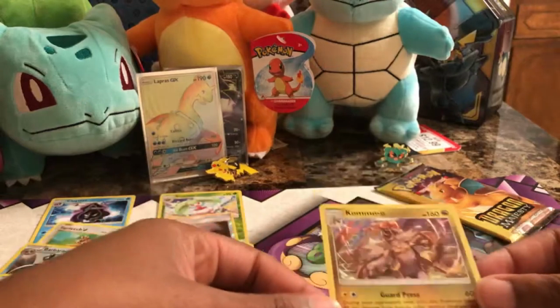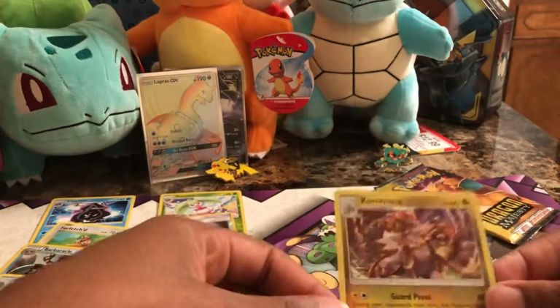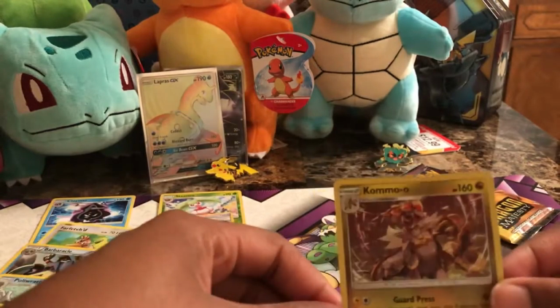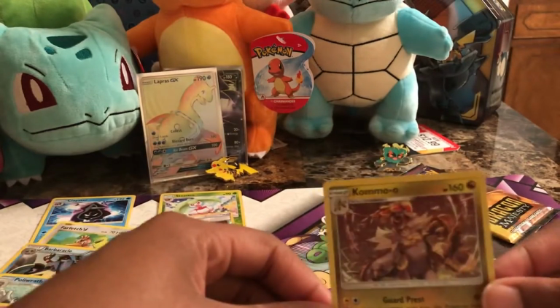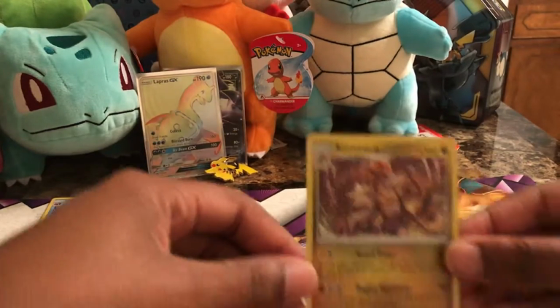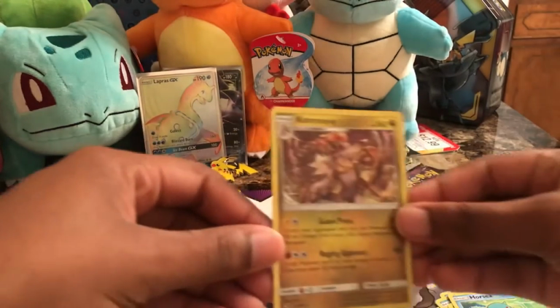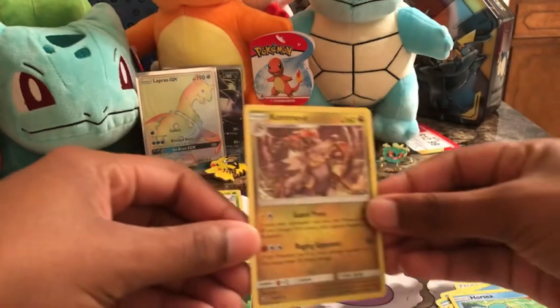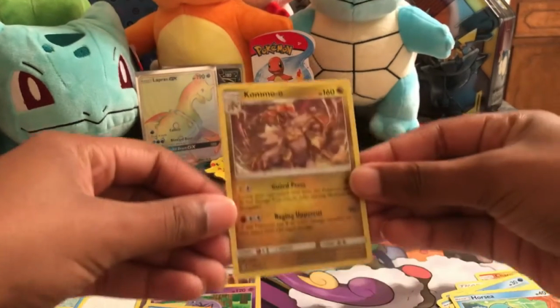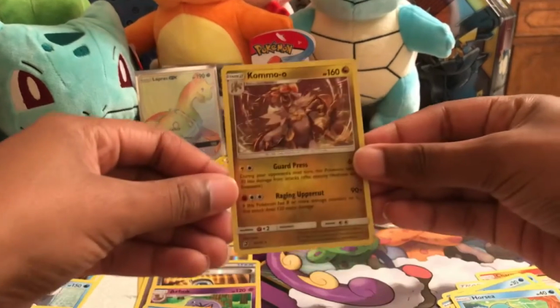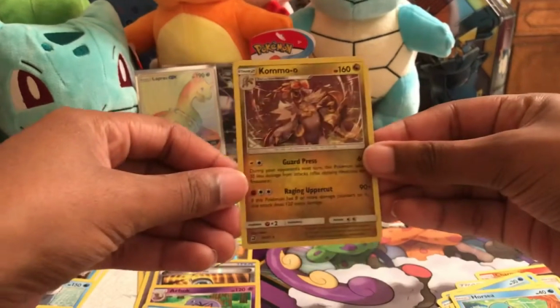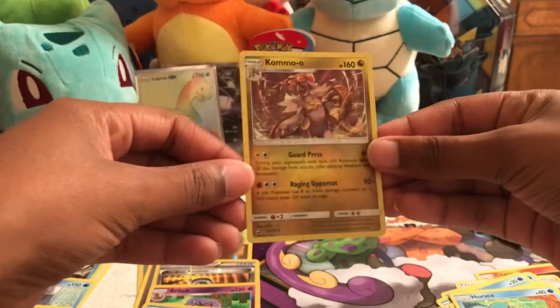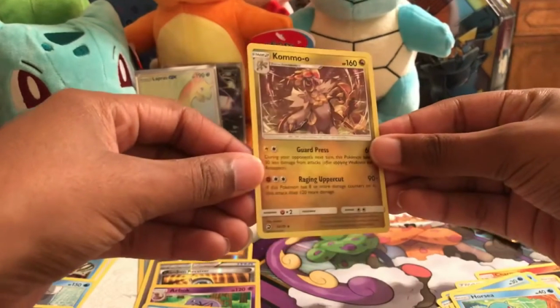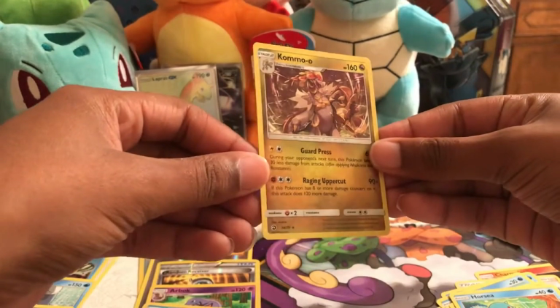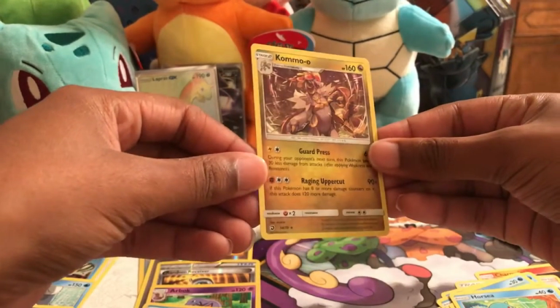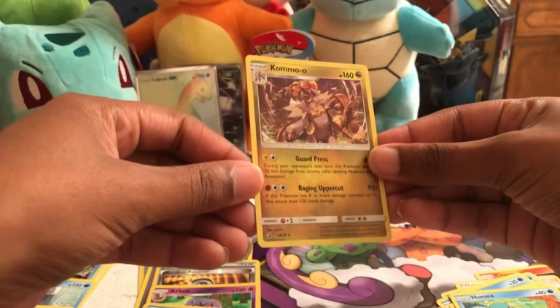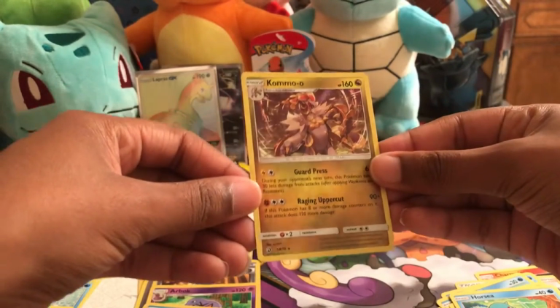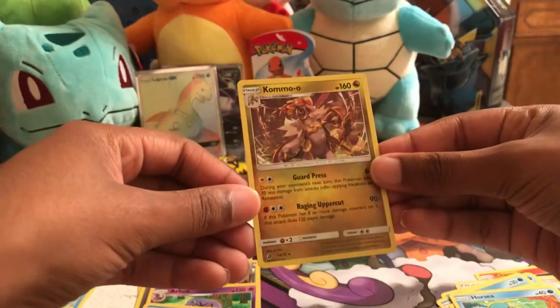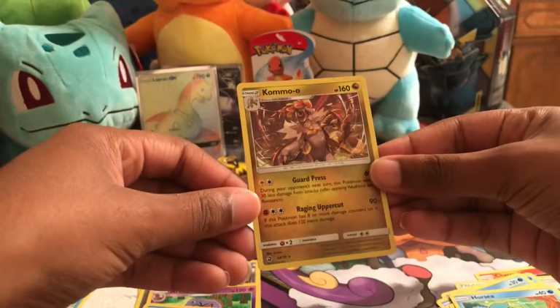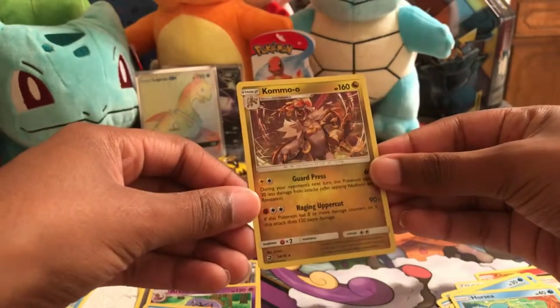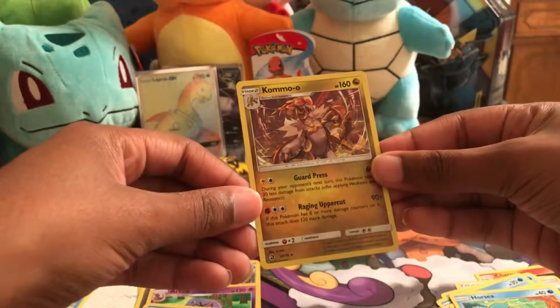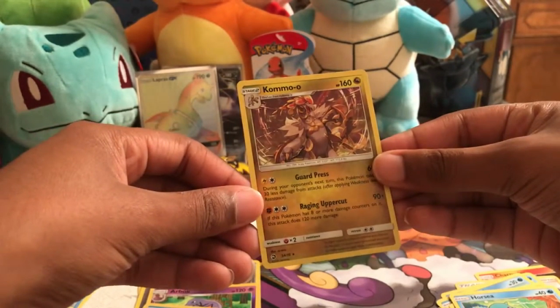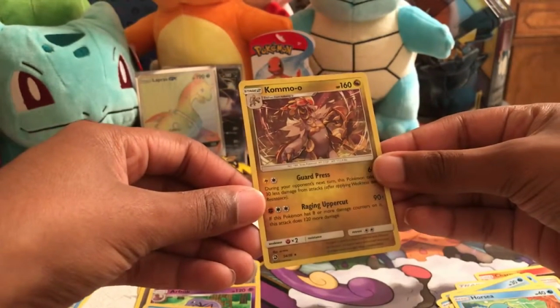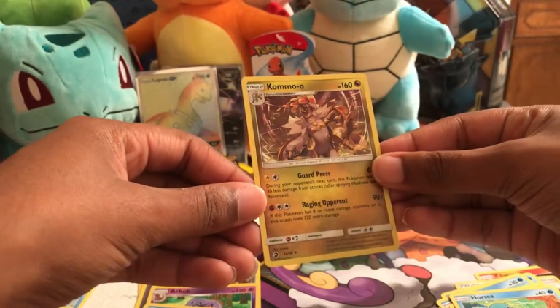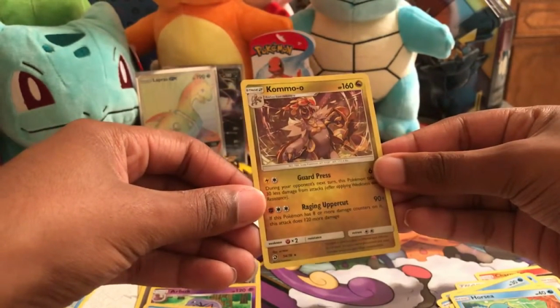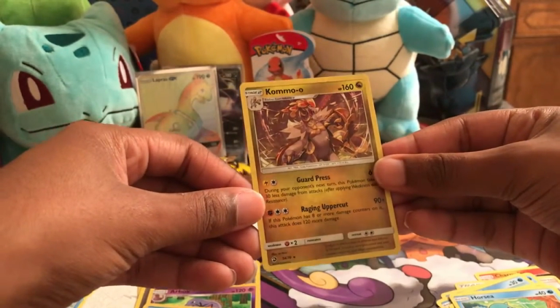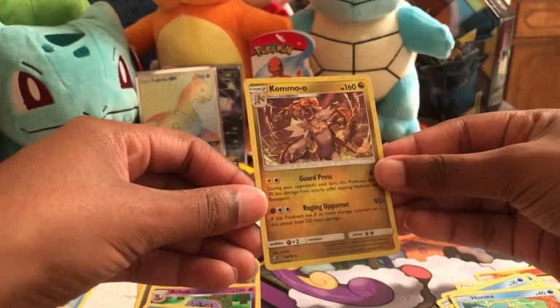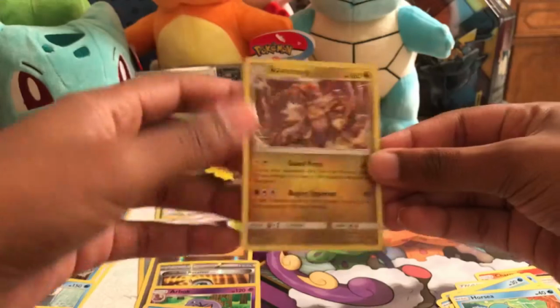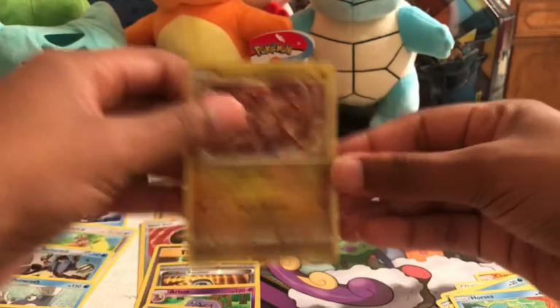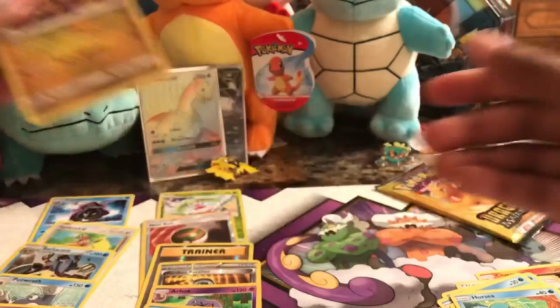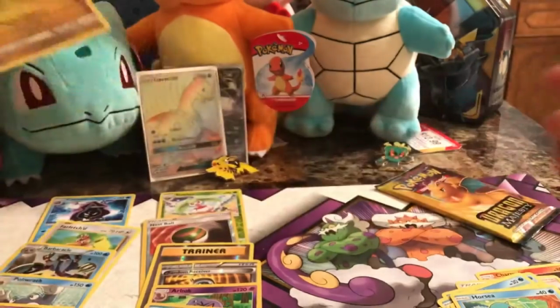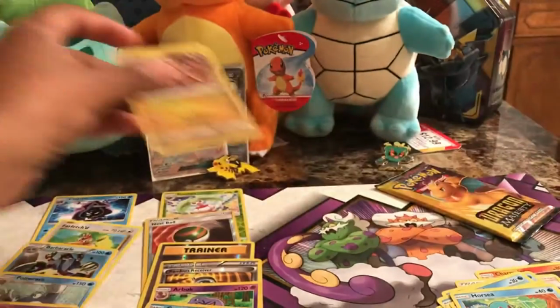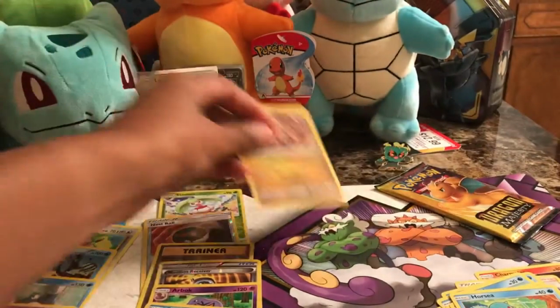This one's actually holographic. I don't know if you can see it — there it is.